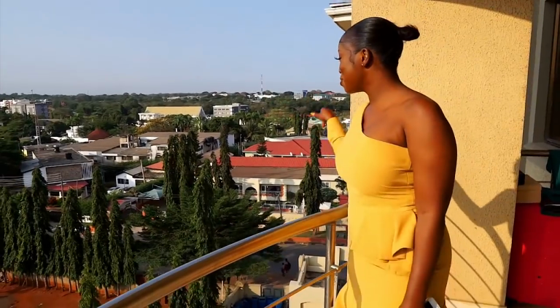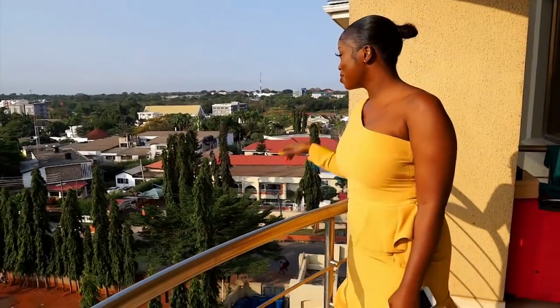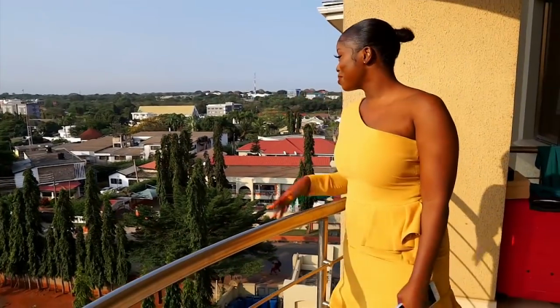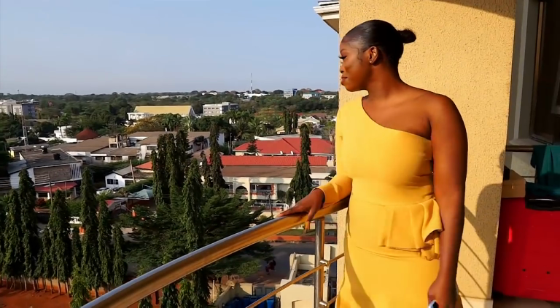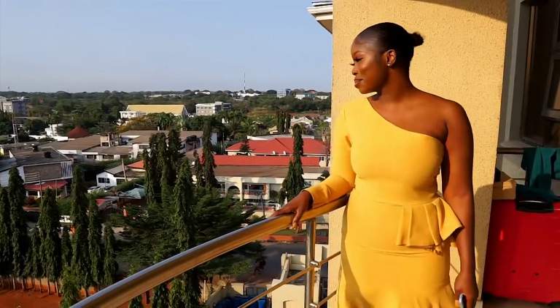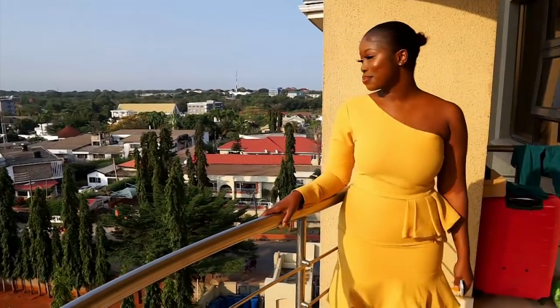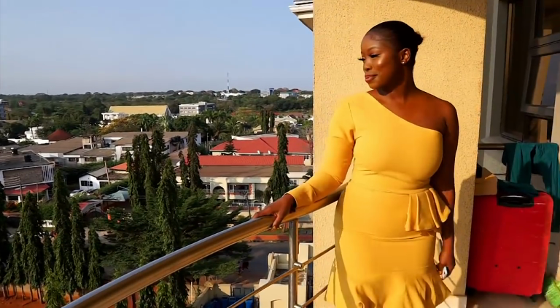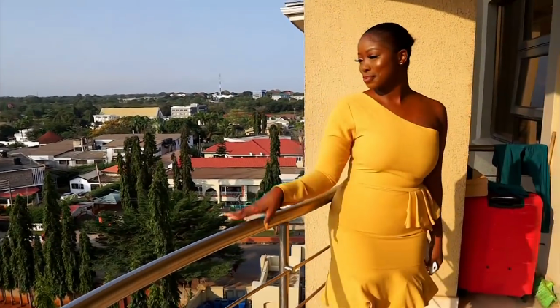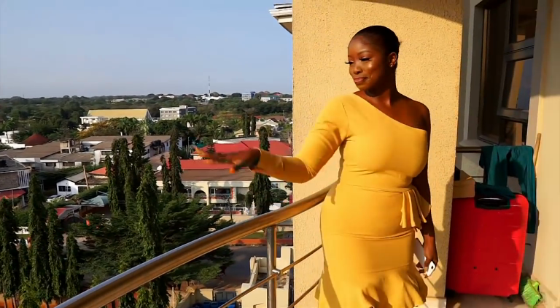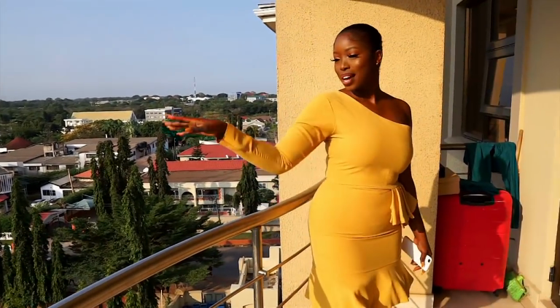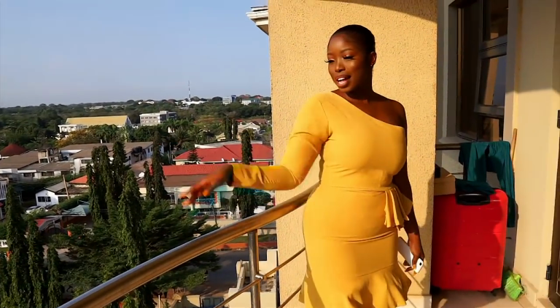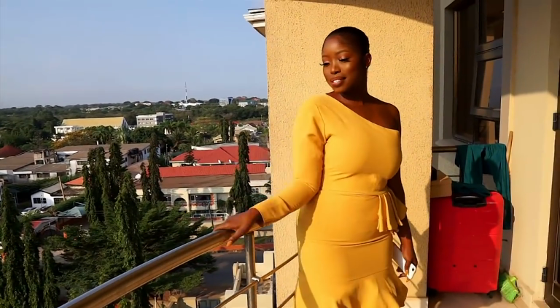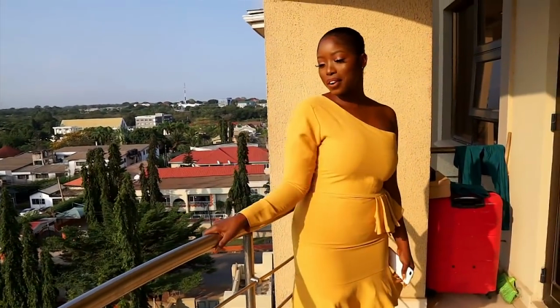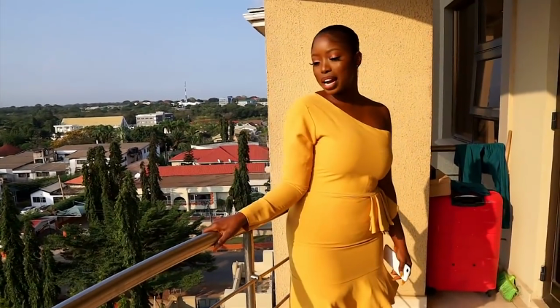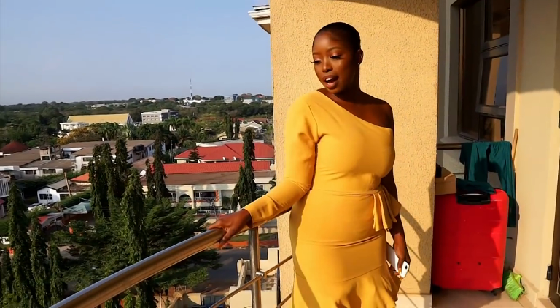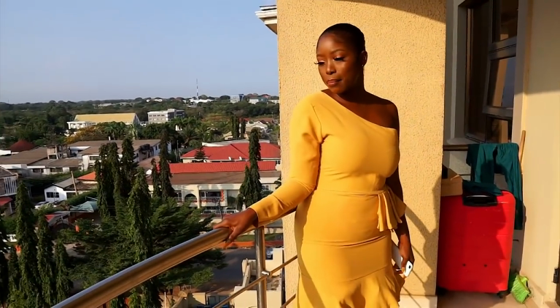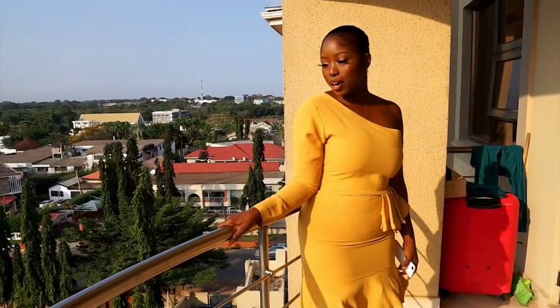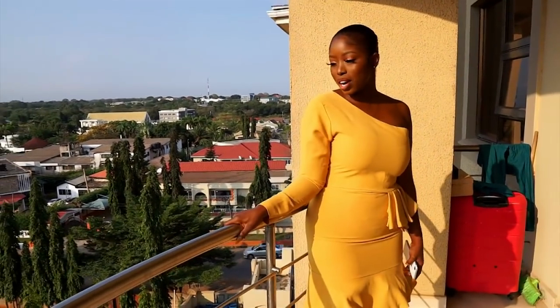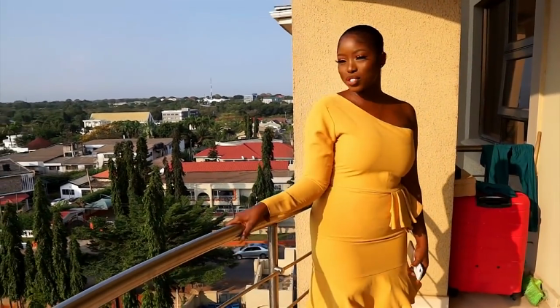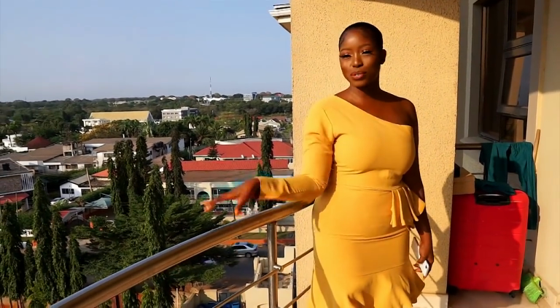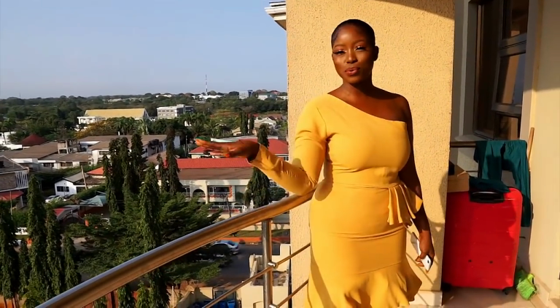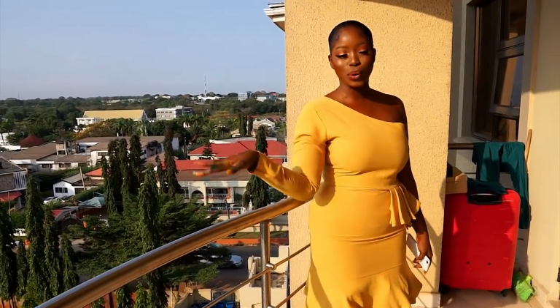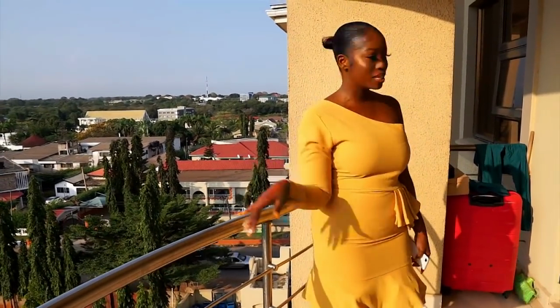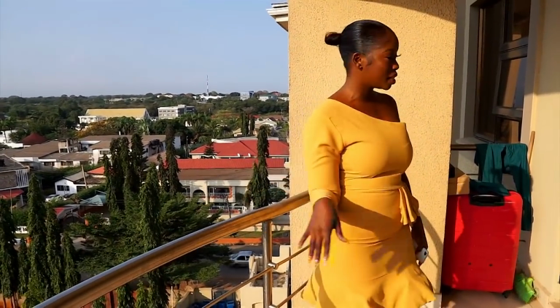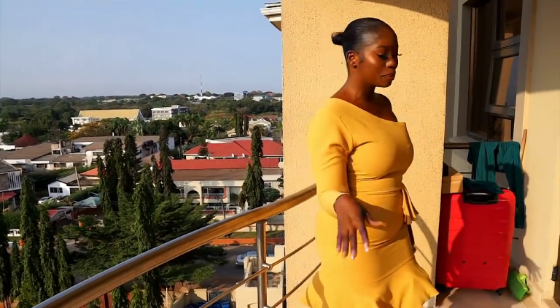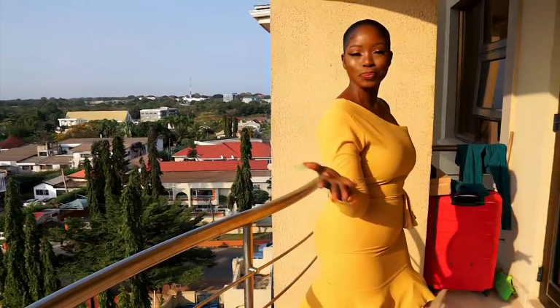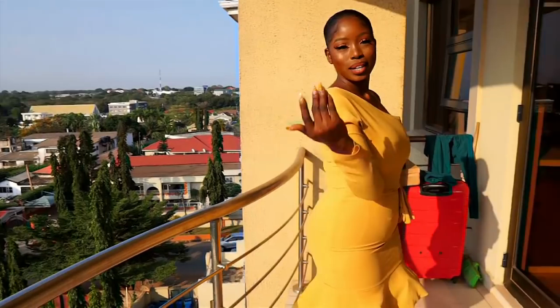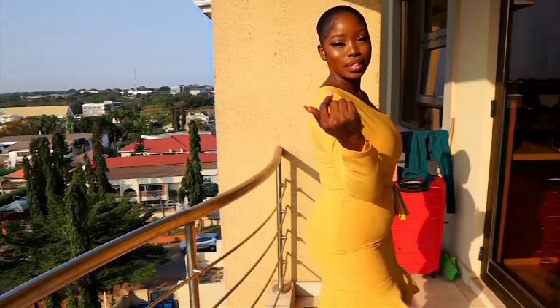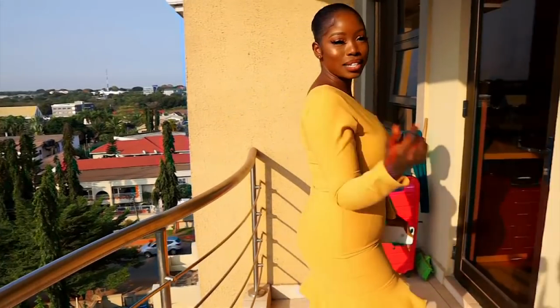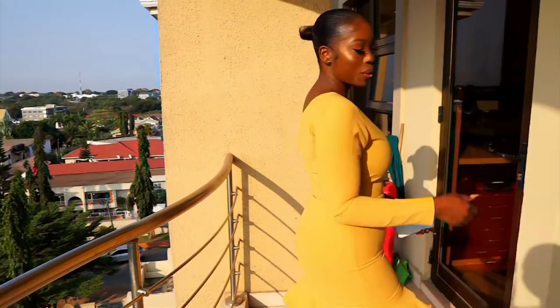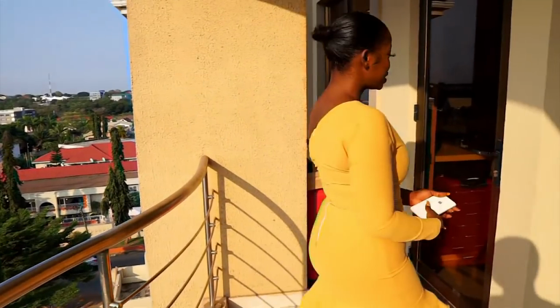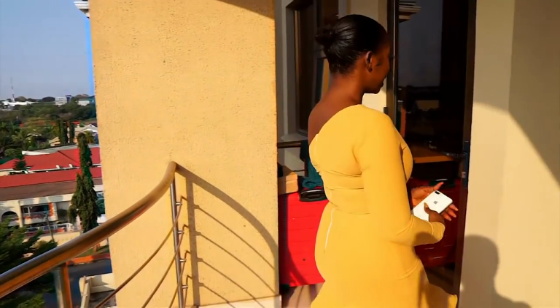The view is really beautiful and it's a very calm area. It's not so noisy. So let's go inside.